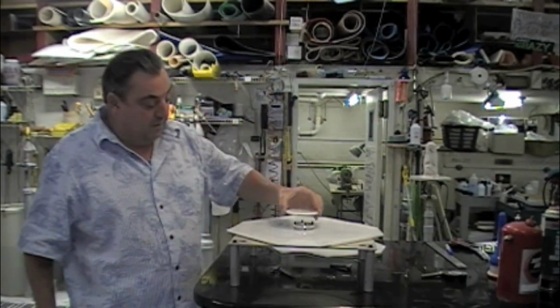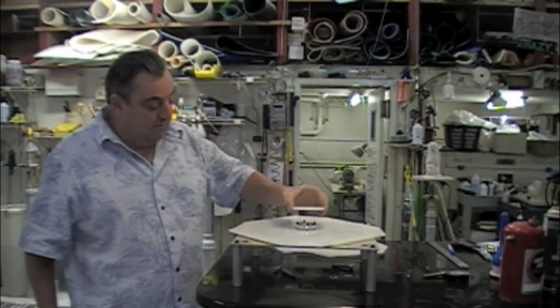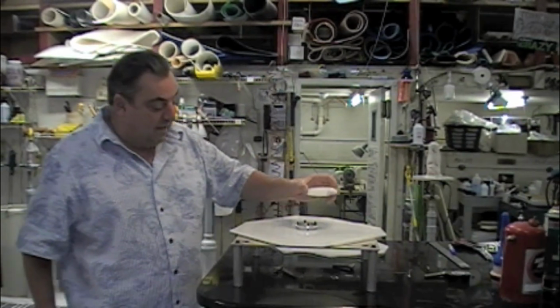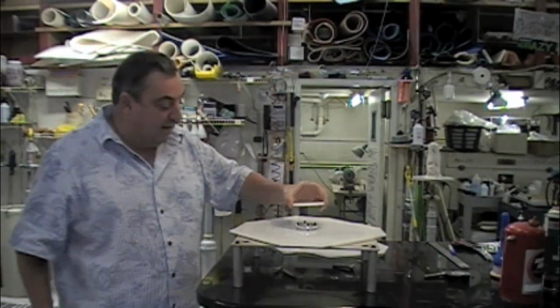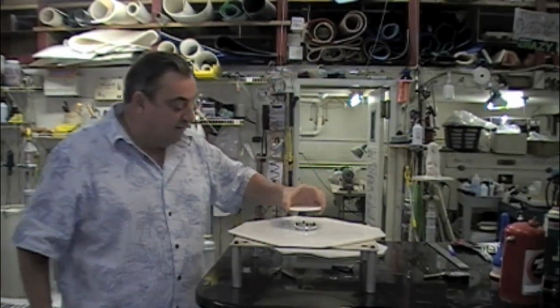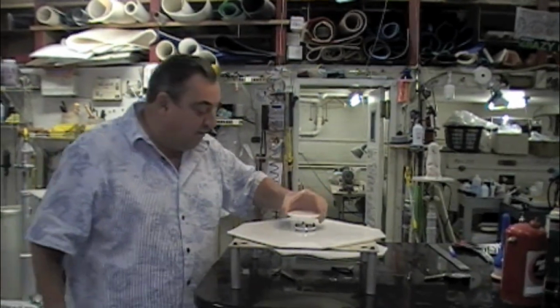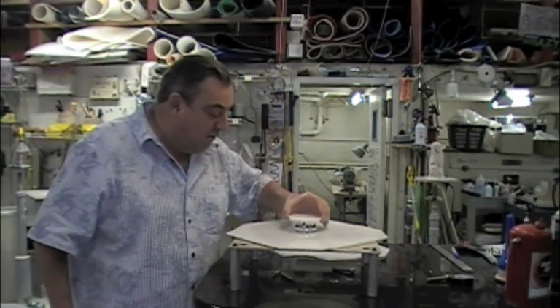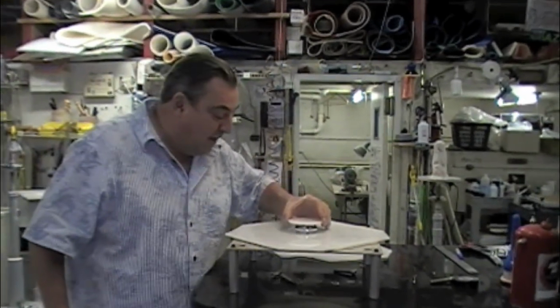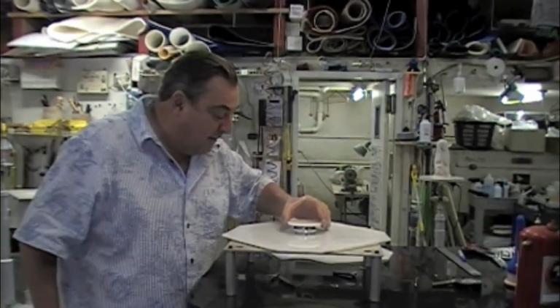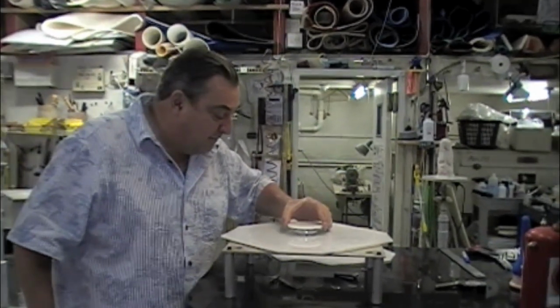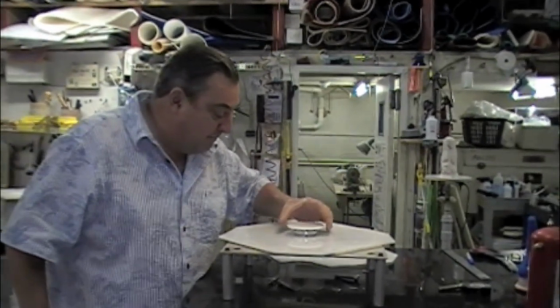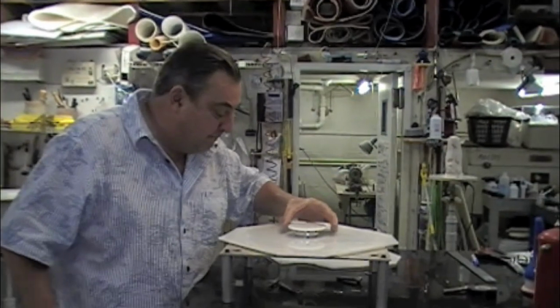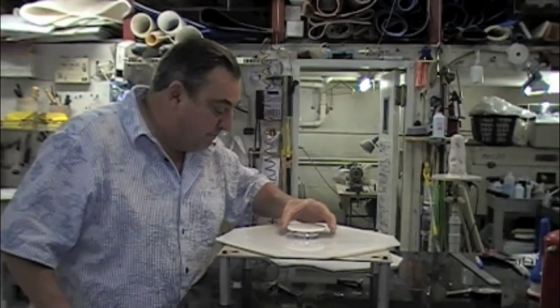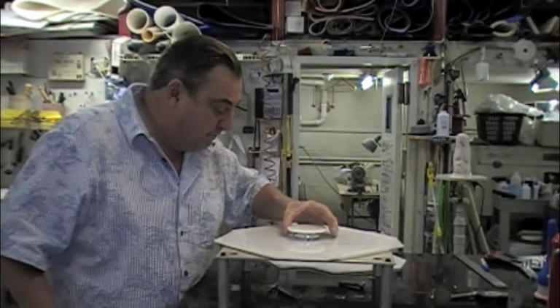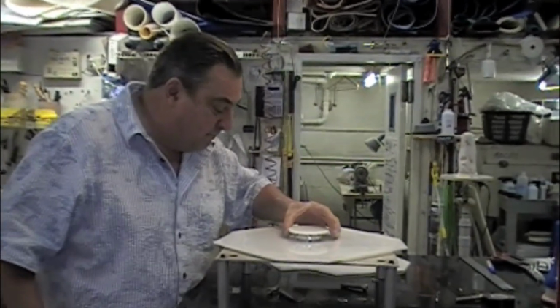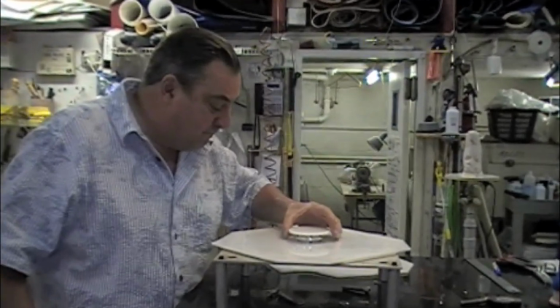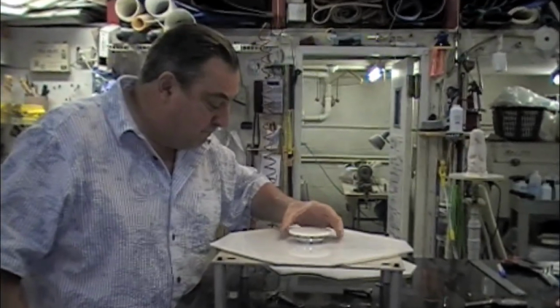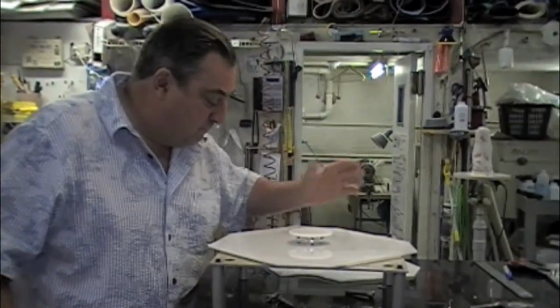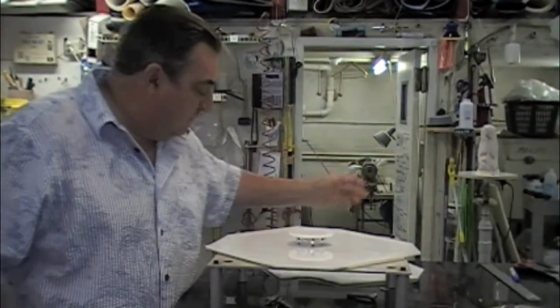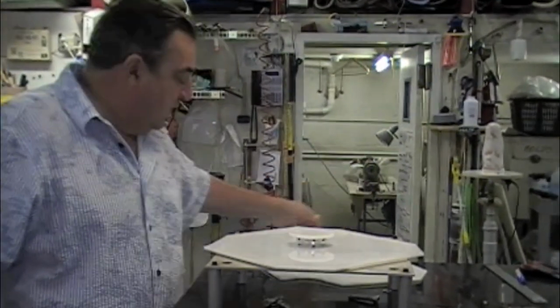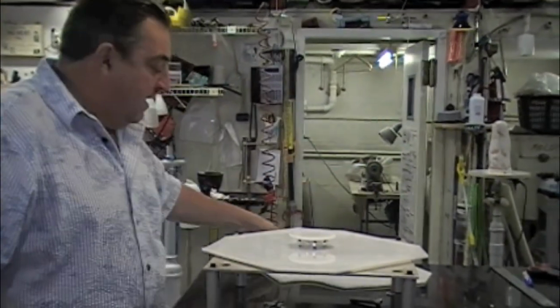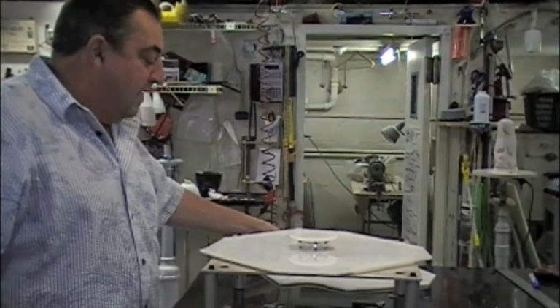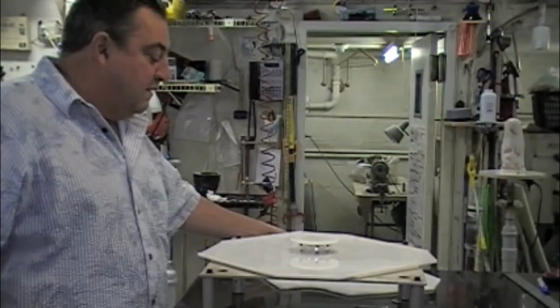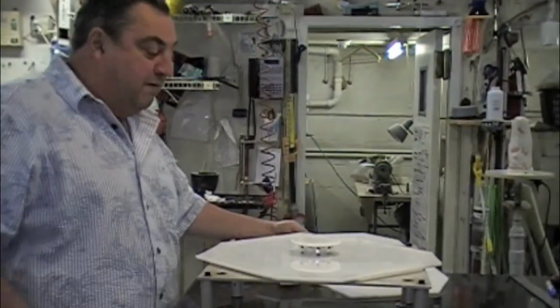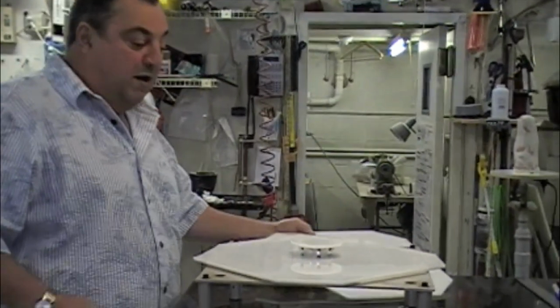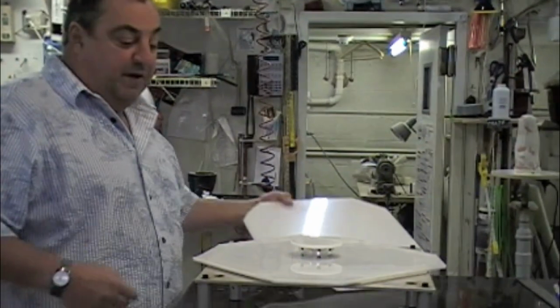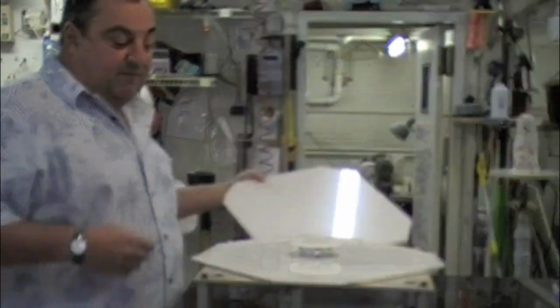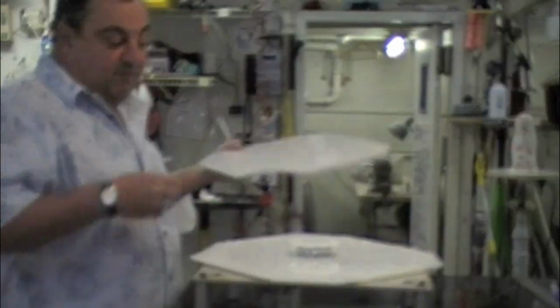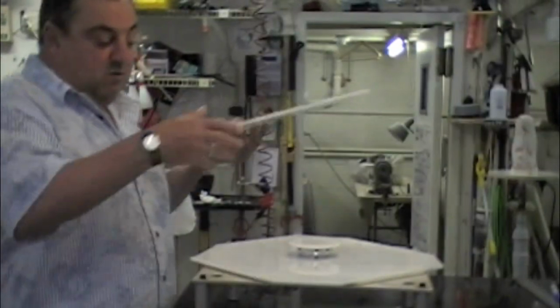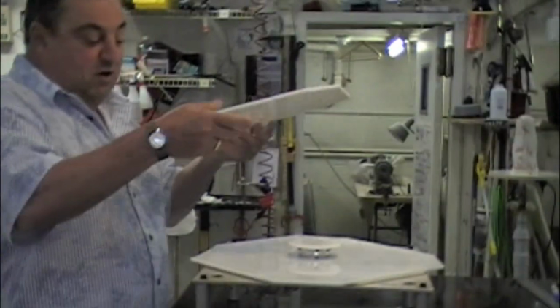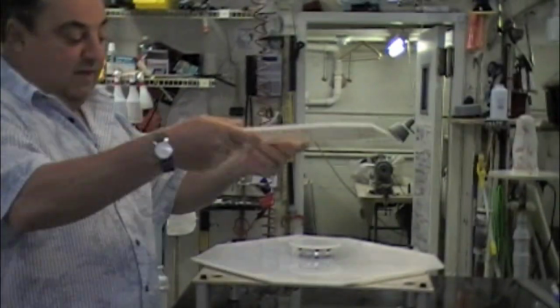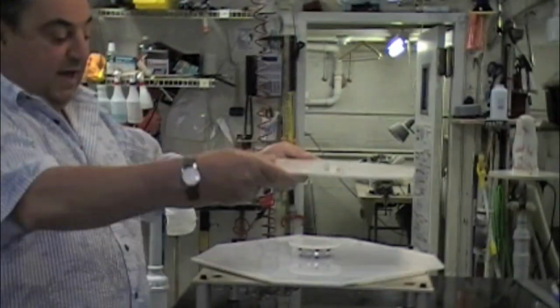That gets centered over that, and then the final piece goes over that.